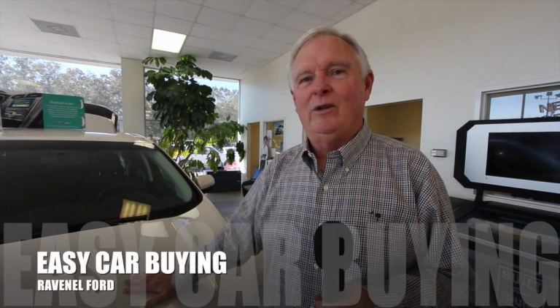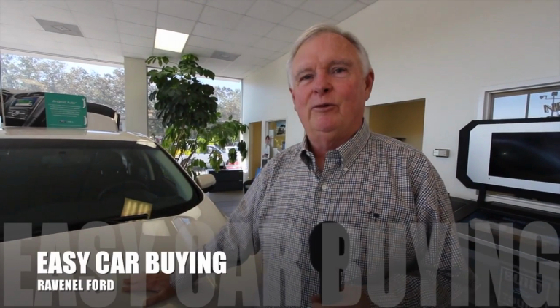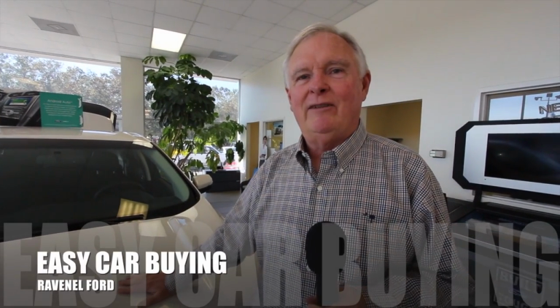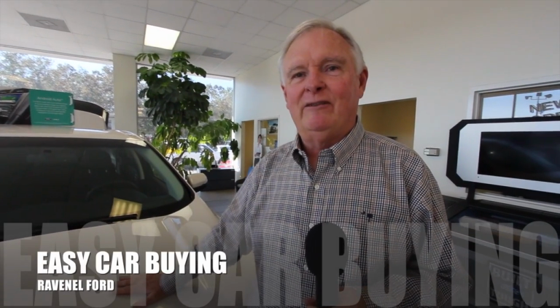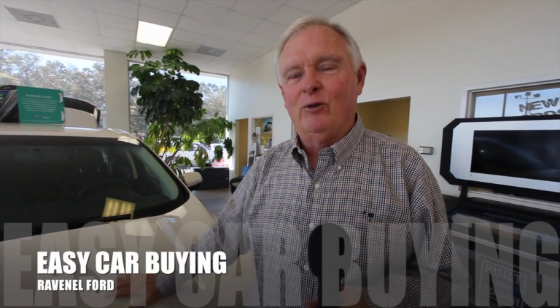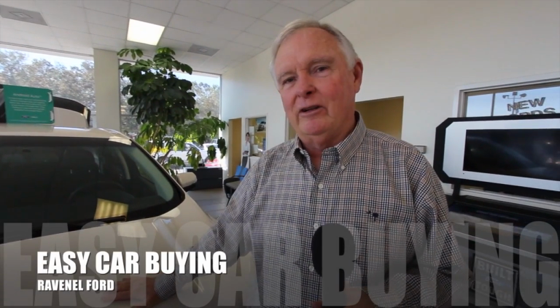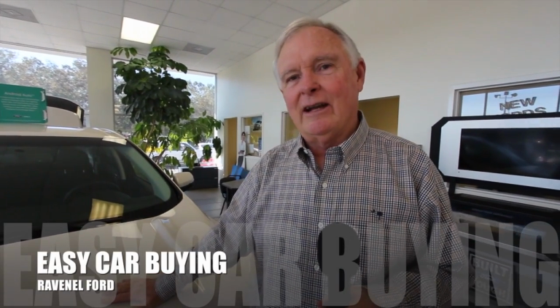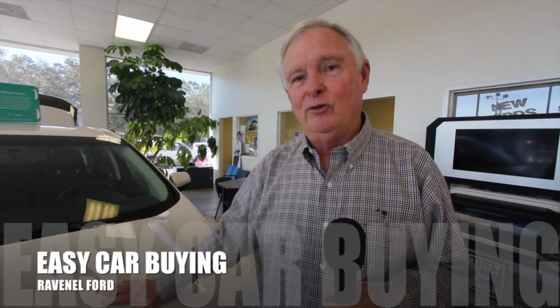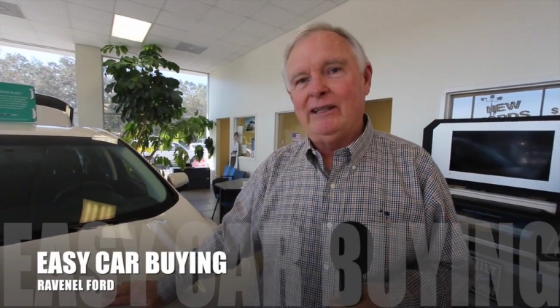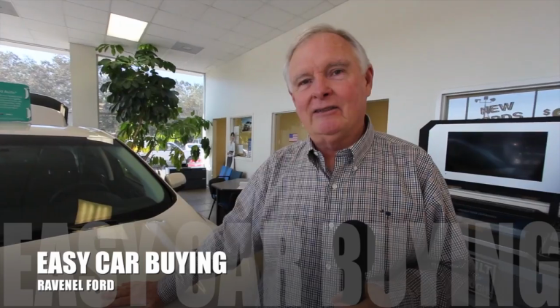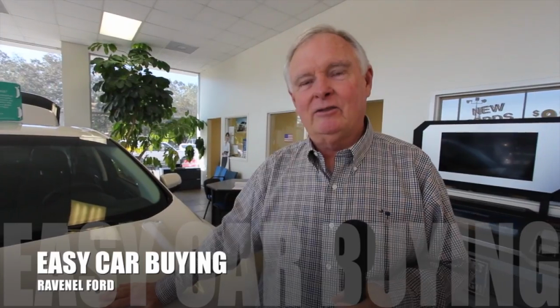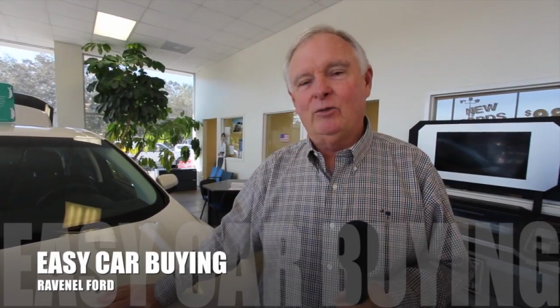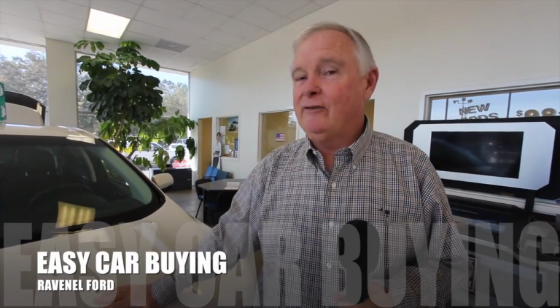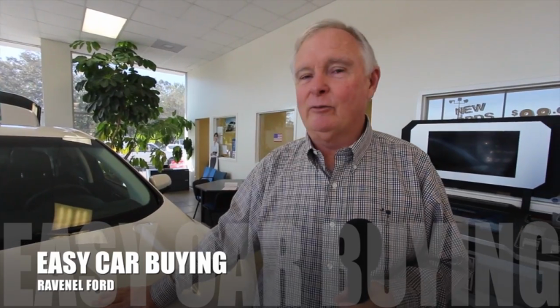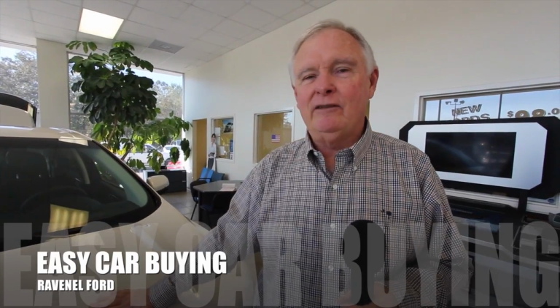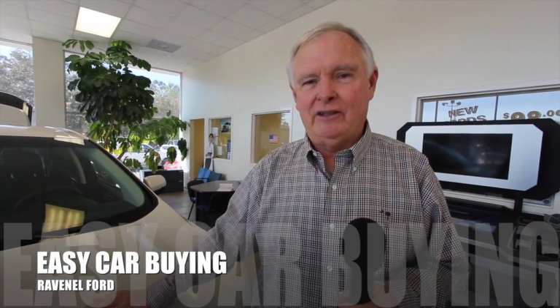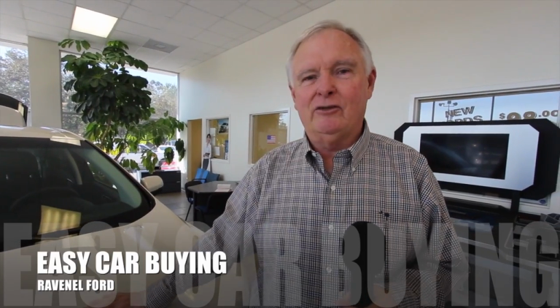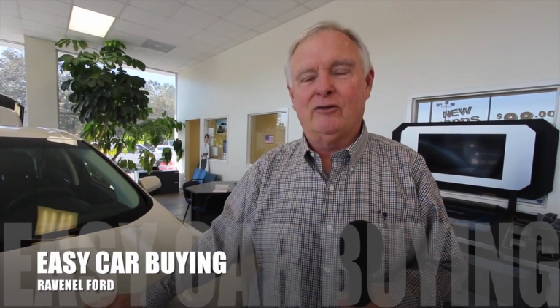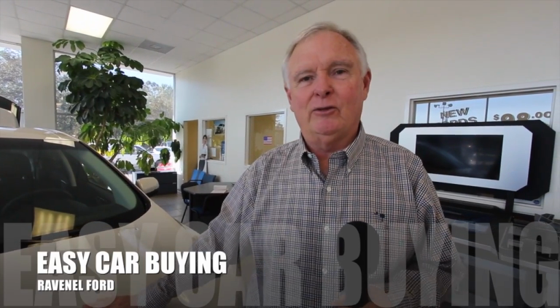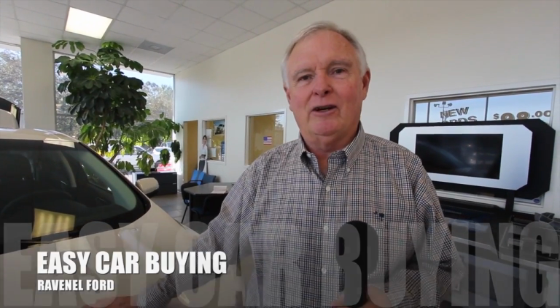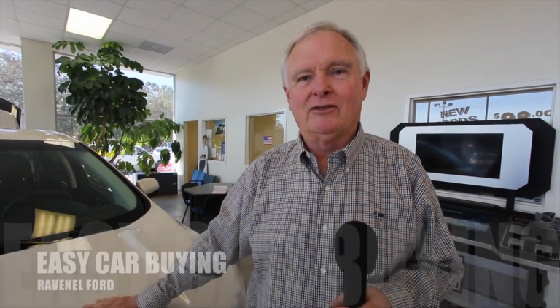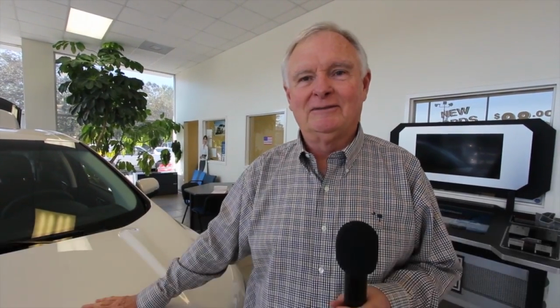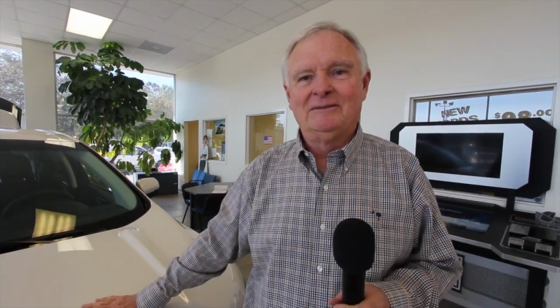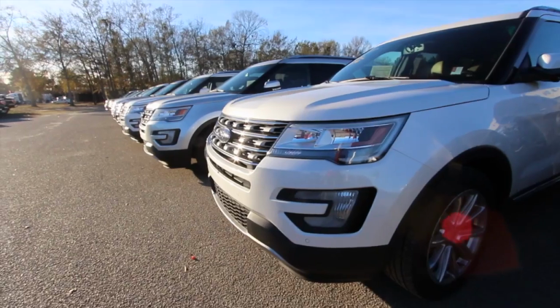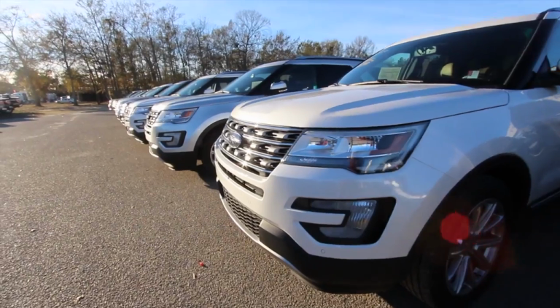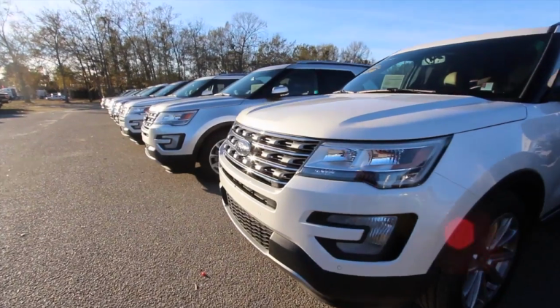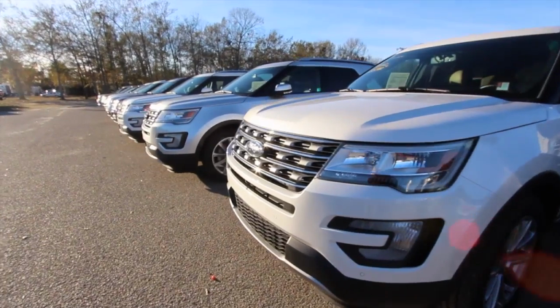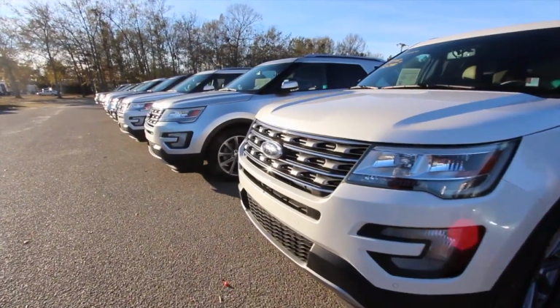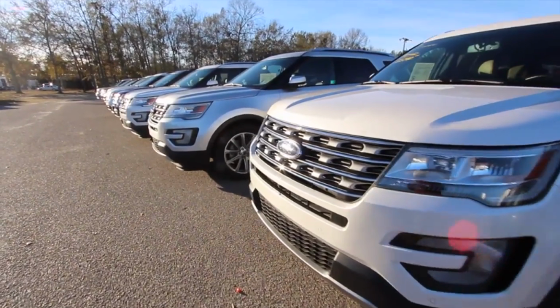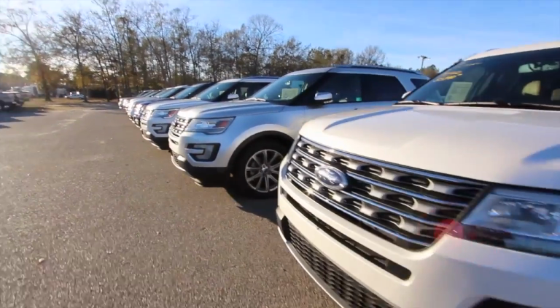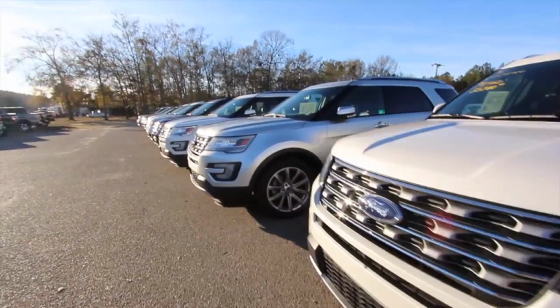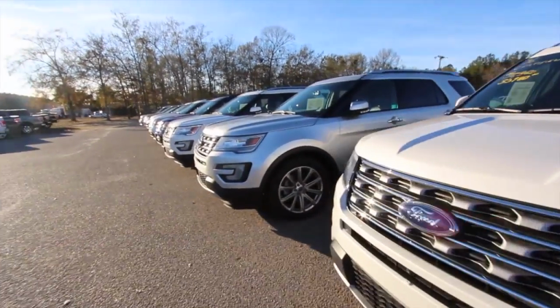Welcome to Ravenel Ford. I'm Dewey Nettles. We have some great videos for you to watch. Hey everybody, welcome to Ravenel Ford.